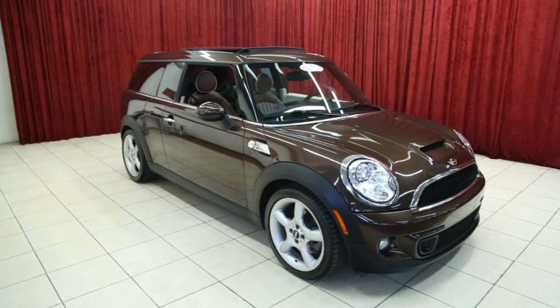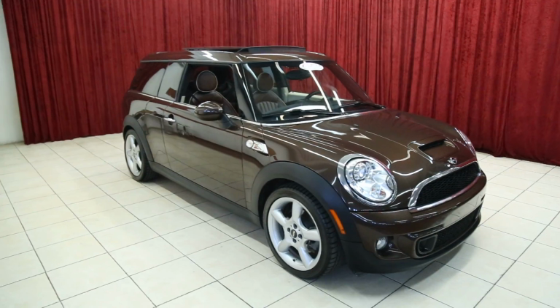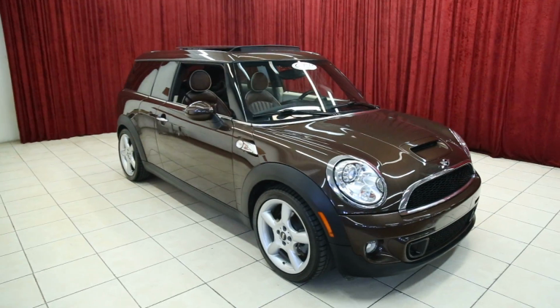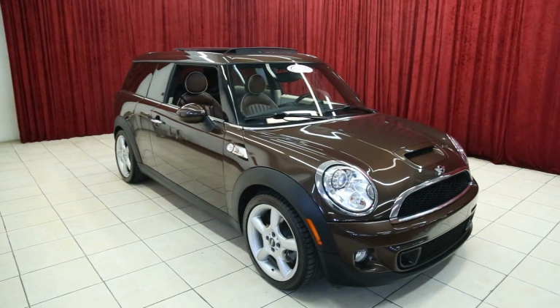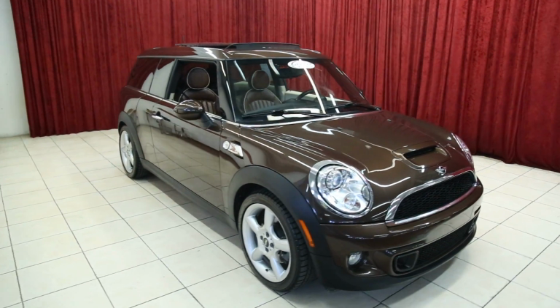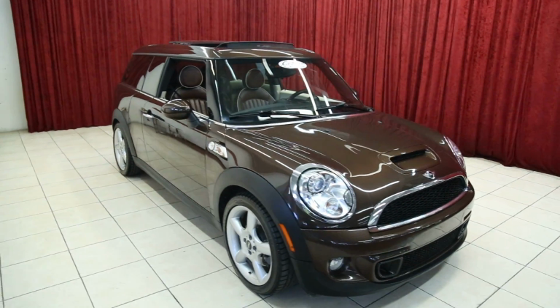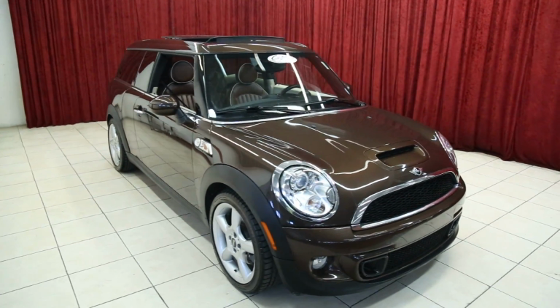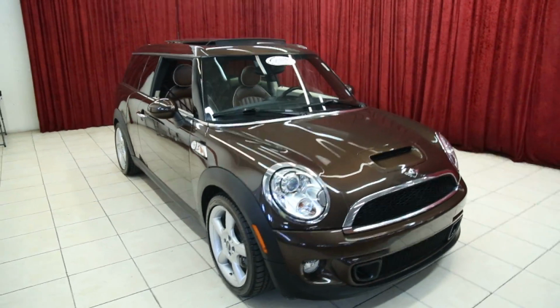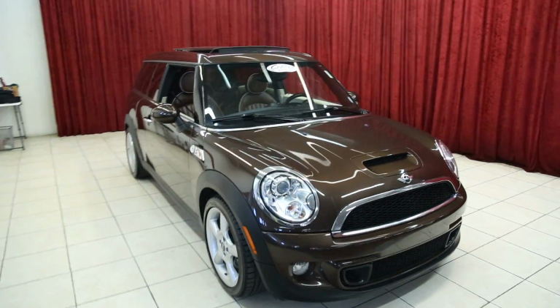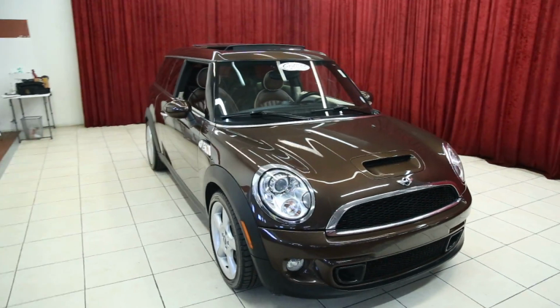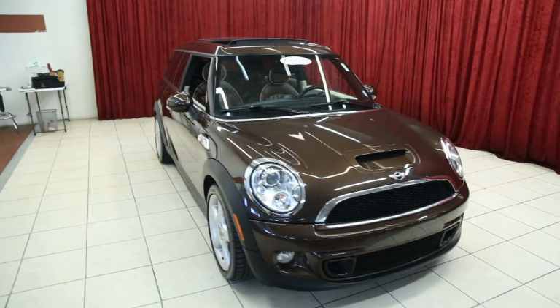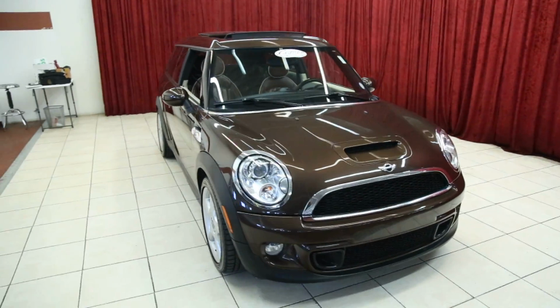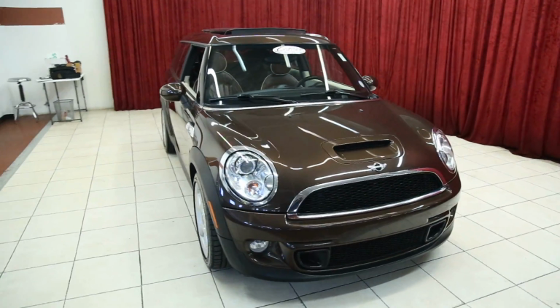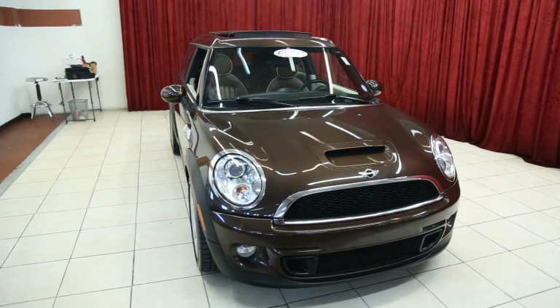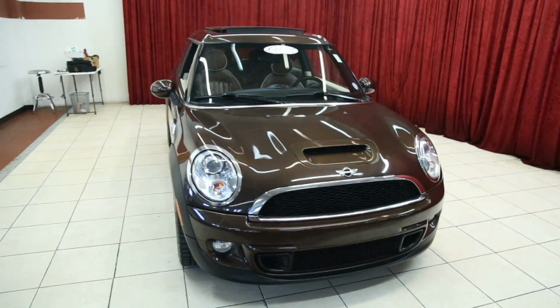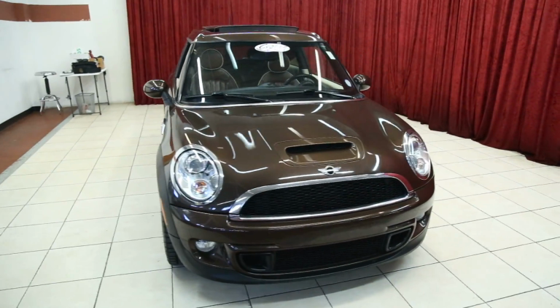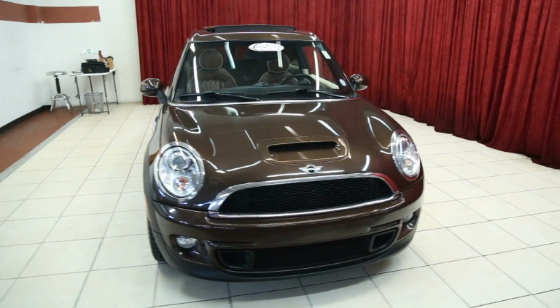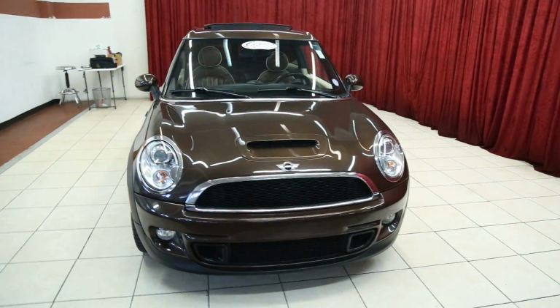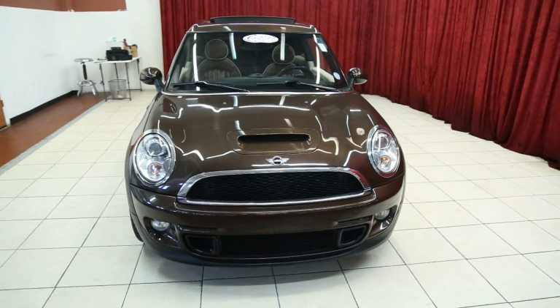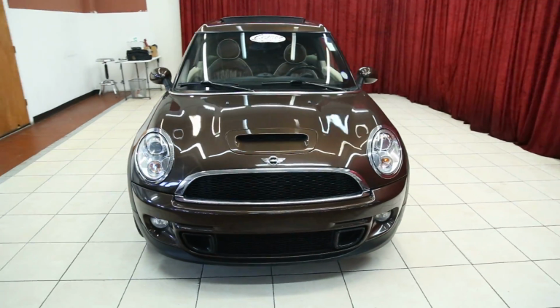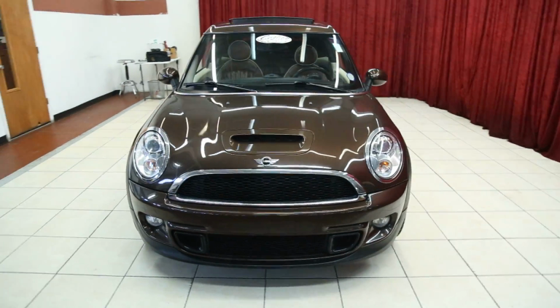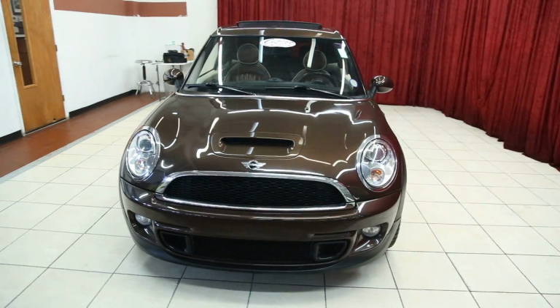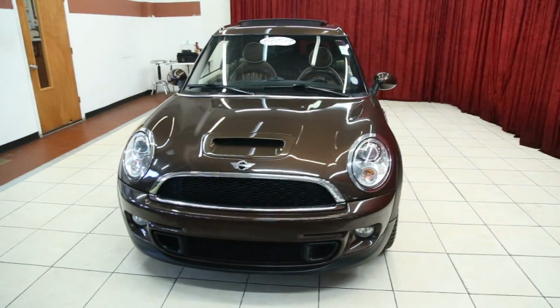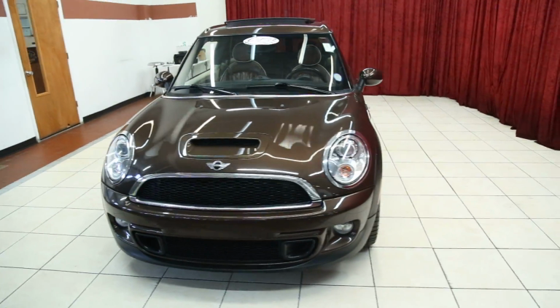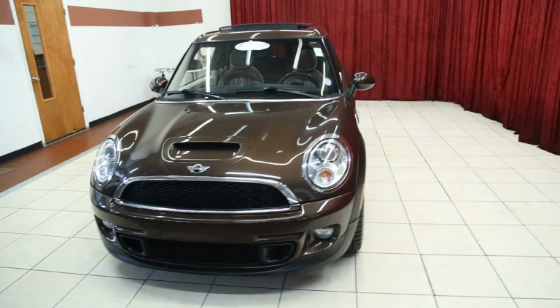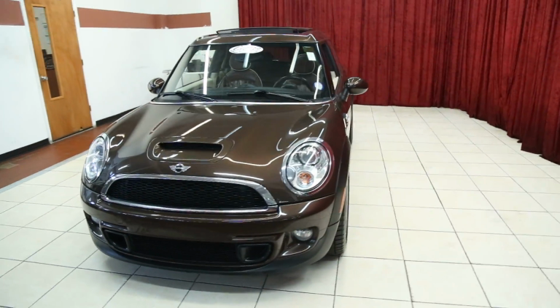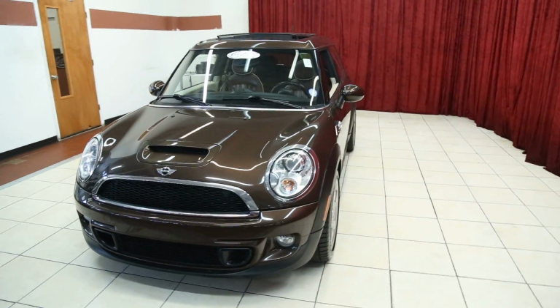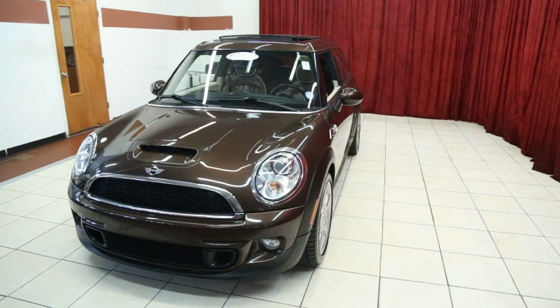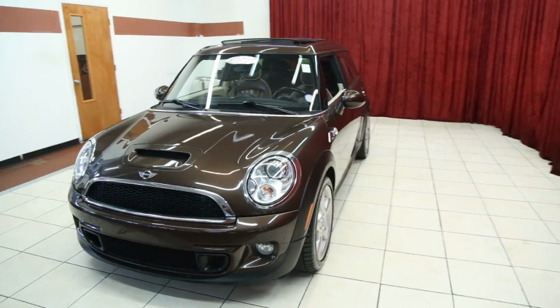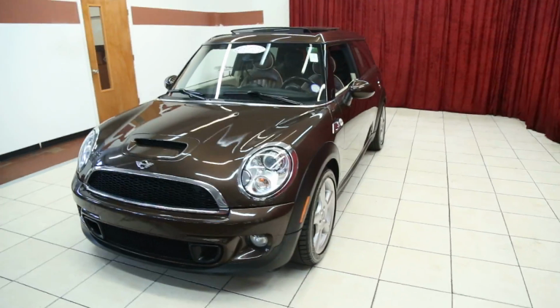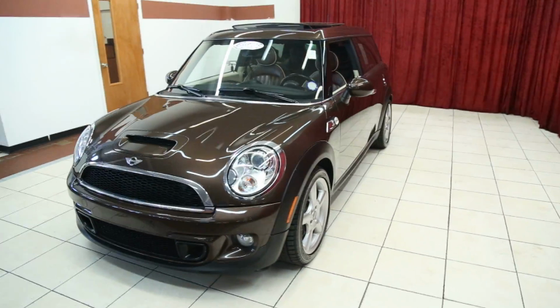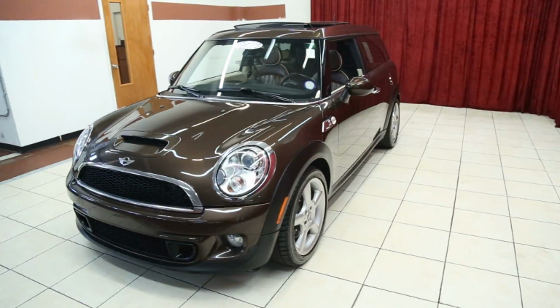Hello and welcome to Spanos Motors. This evening we'll be looking at a 2012 Mini Cooper S Clubman.